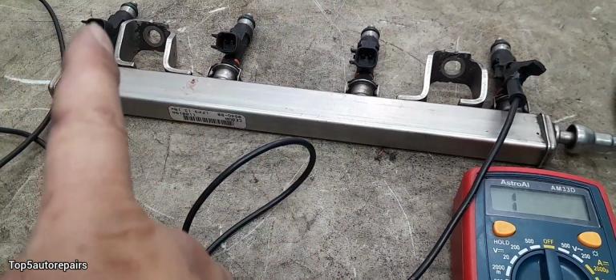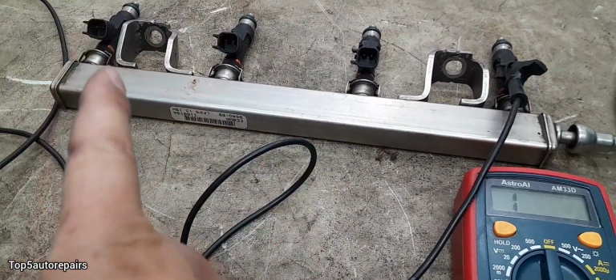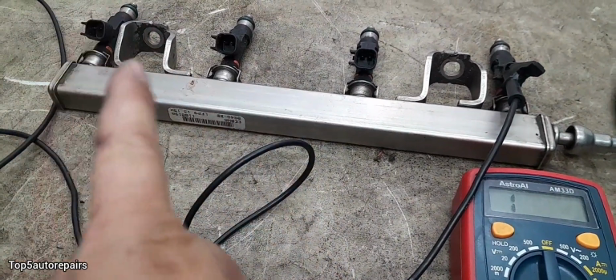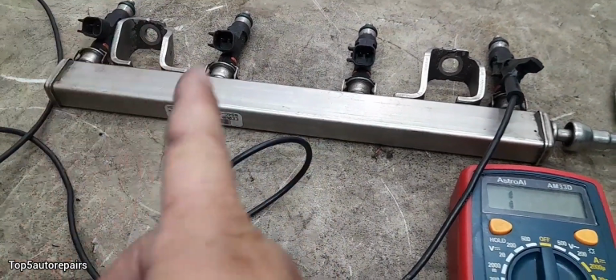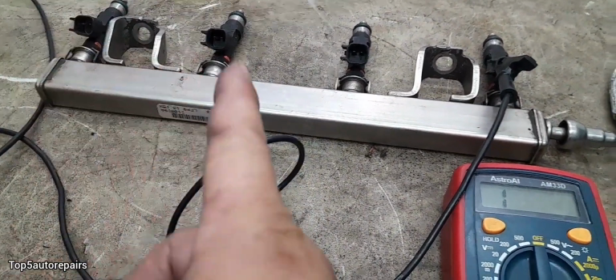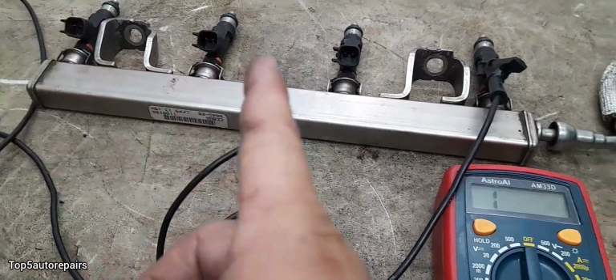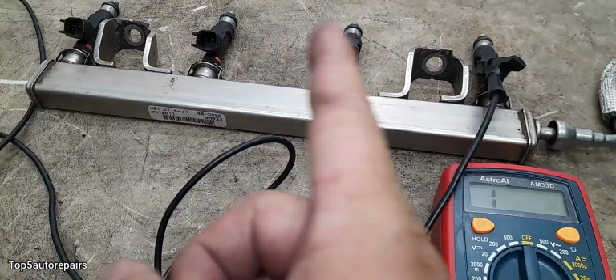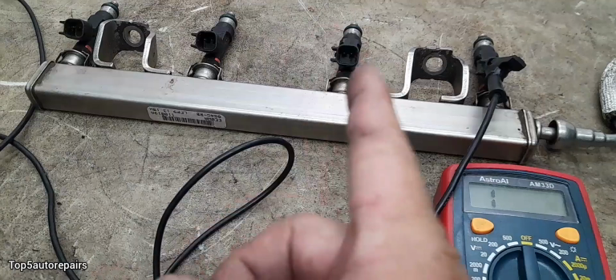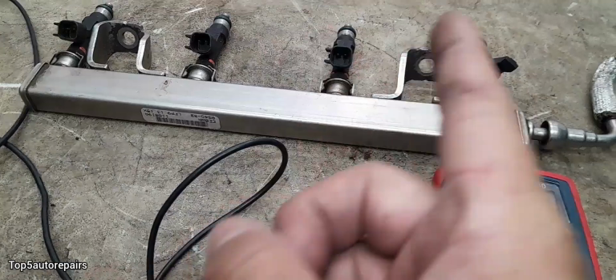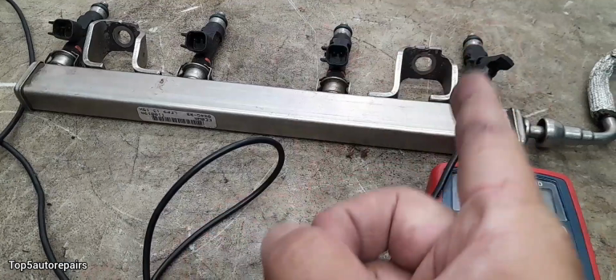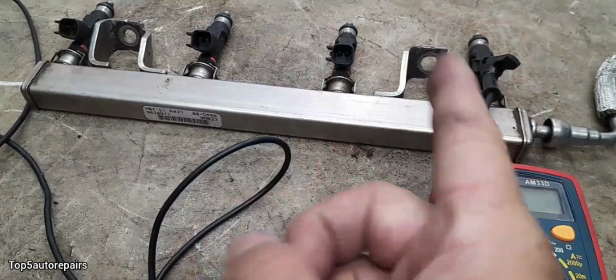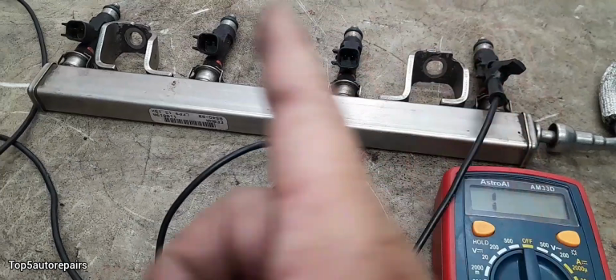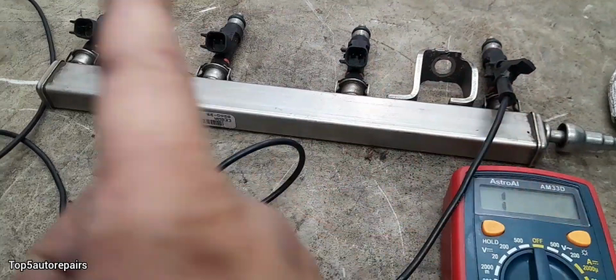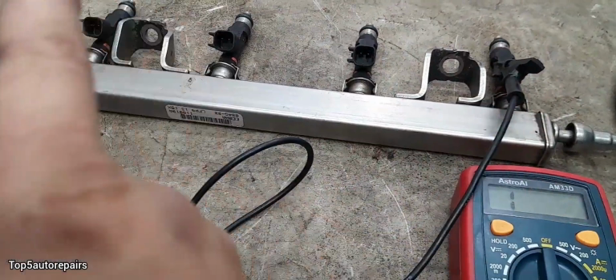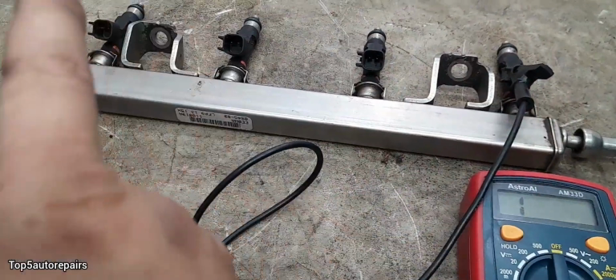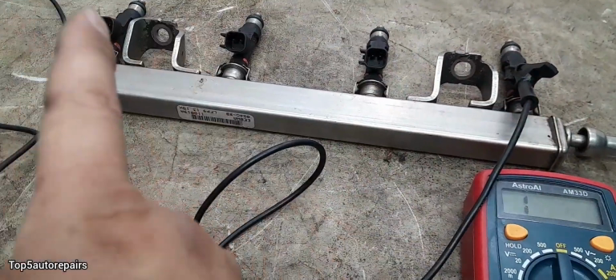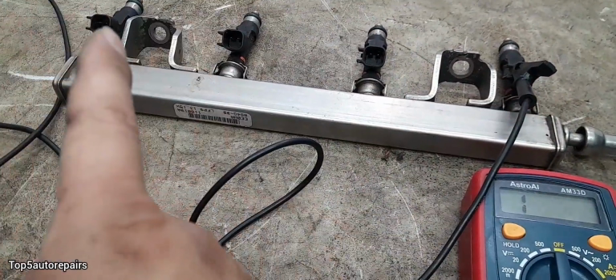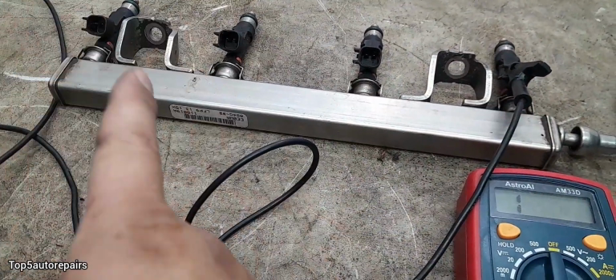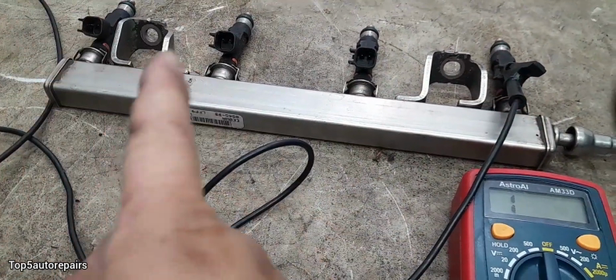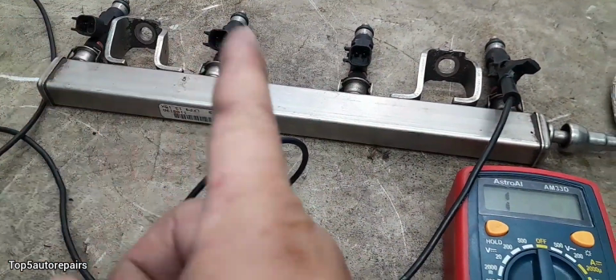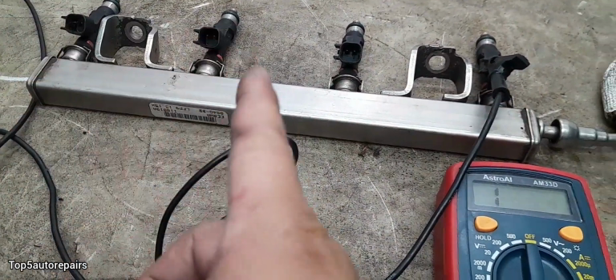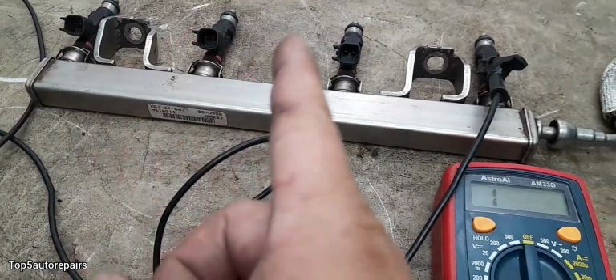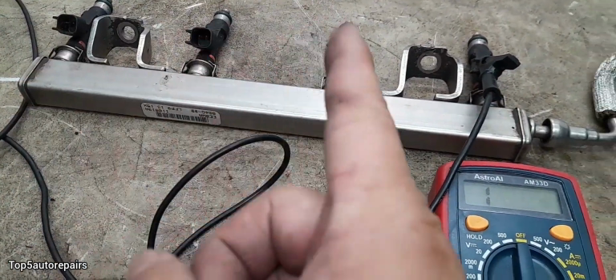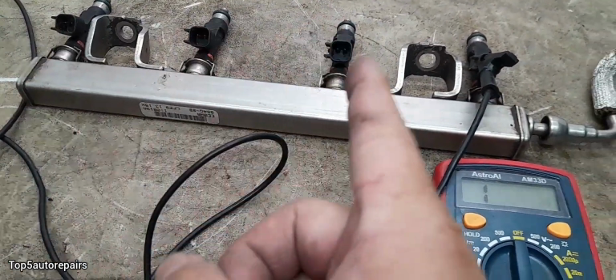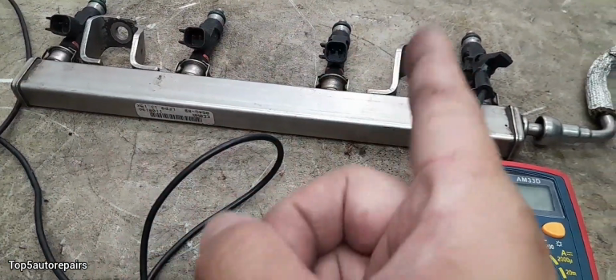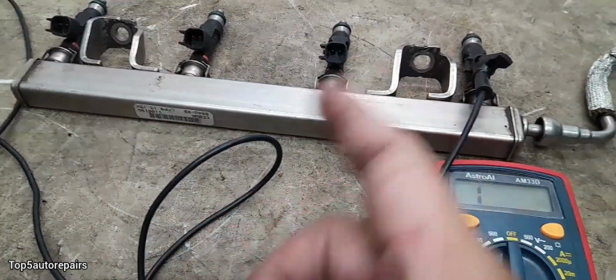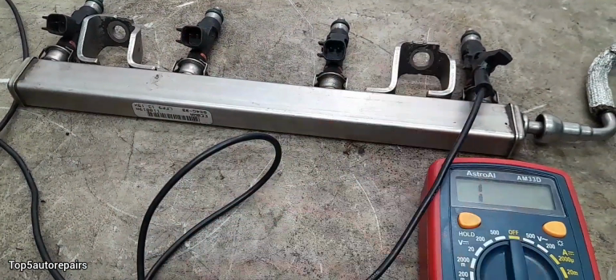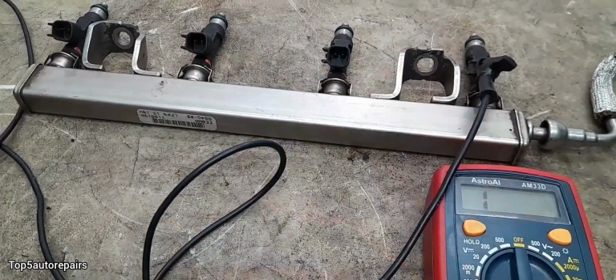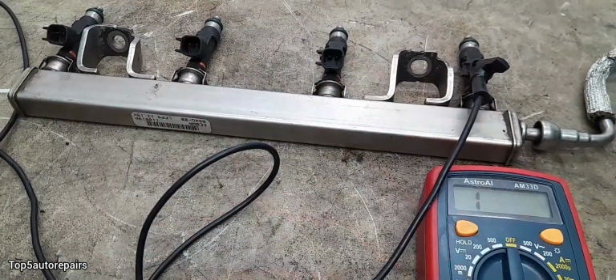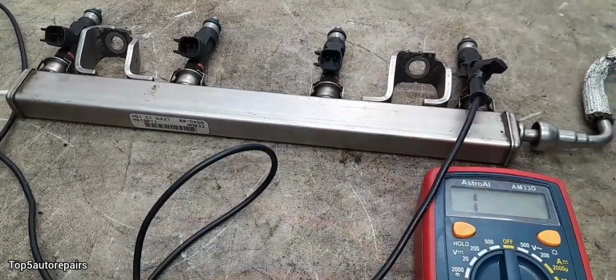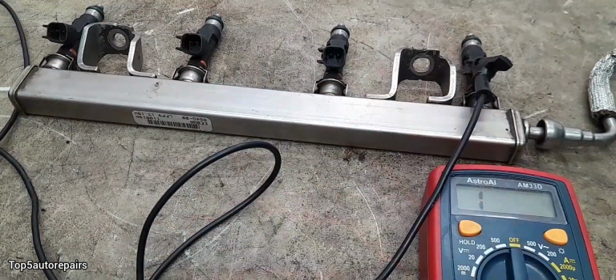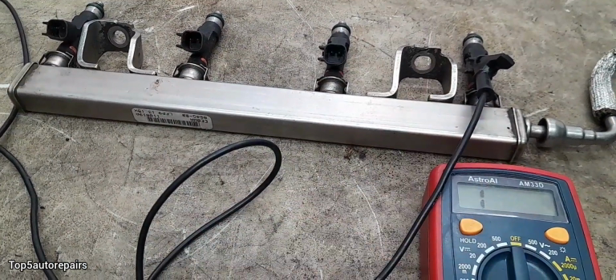Since the numbers are all the same, these are good functioning fuel injectors.